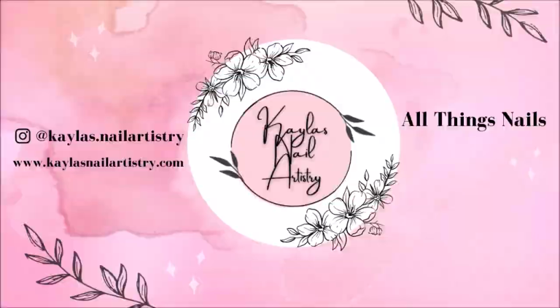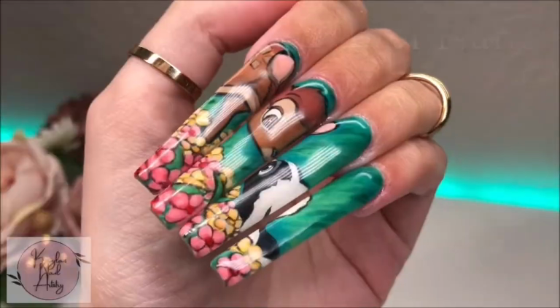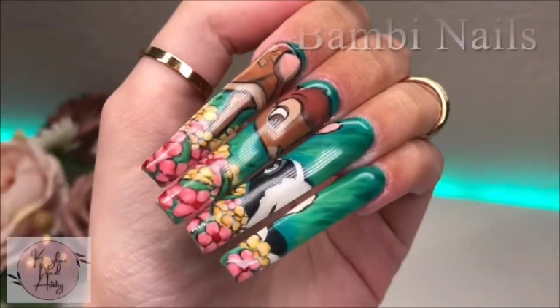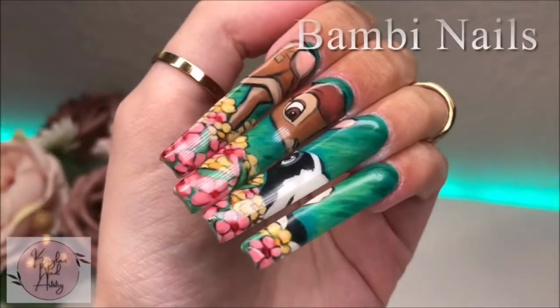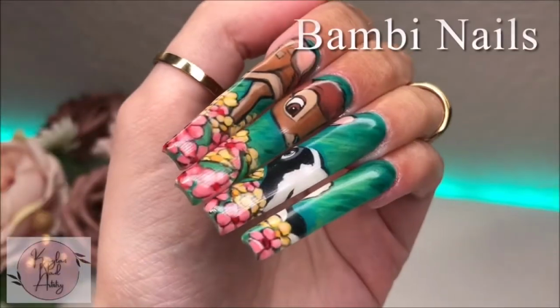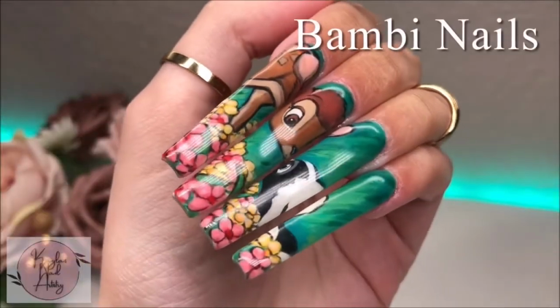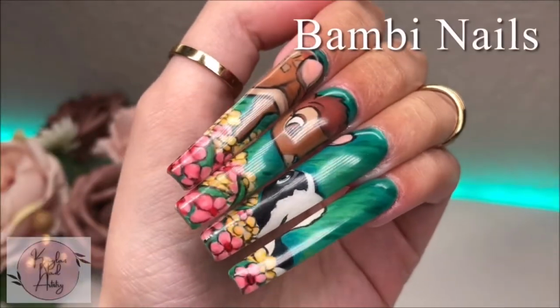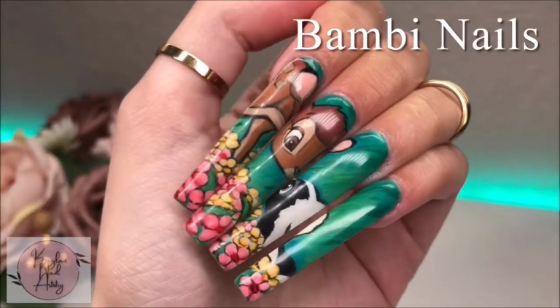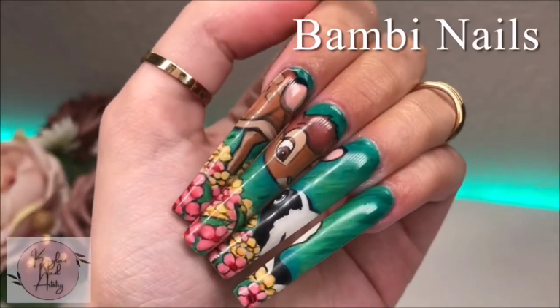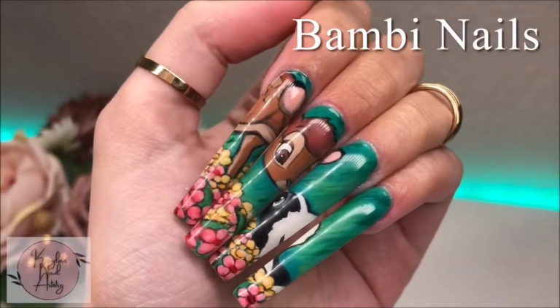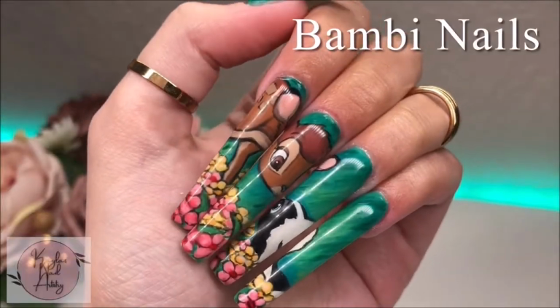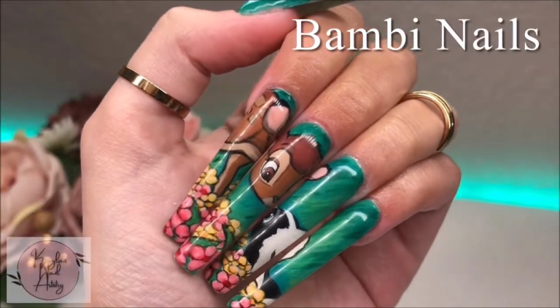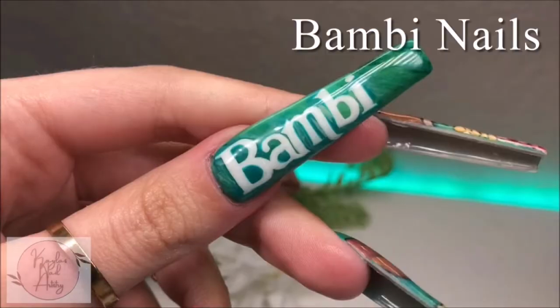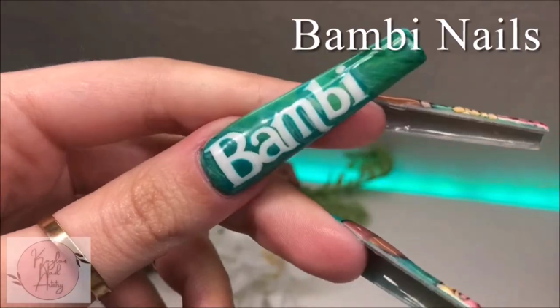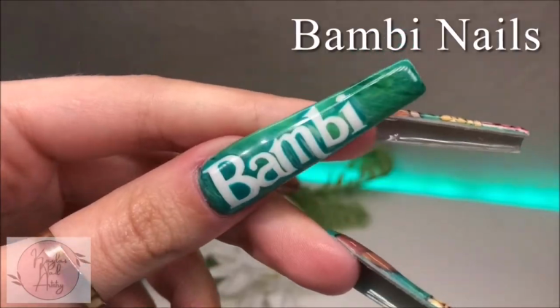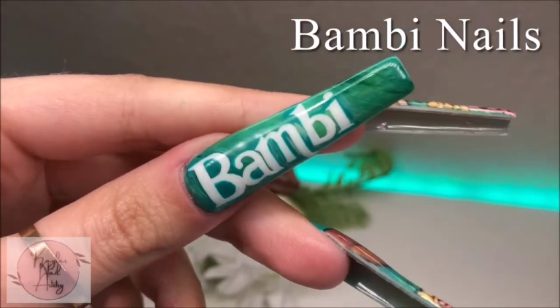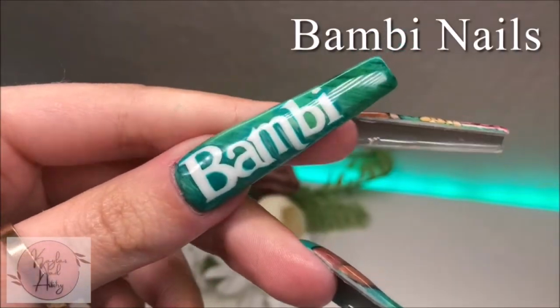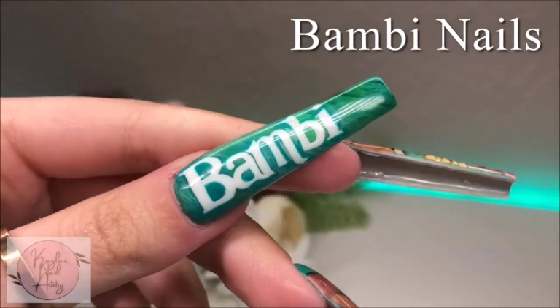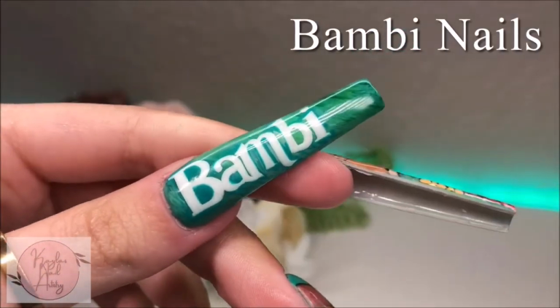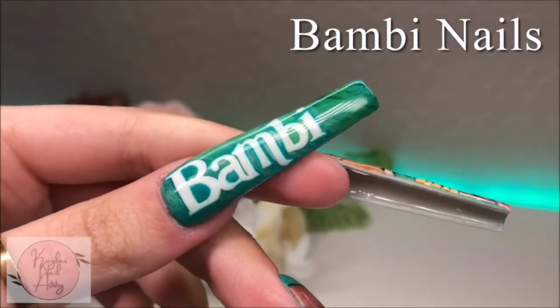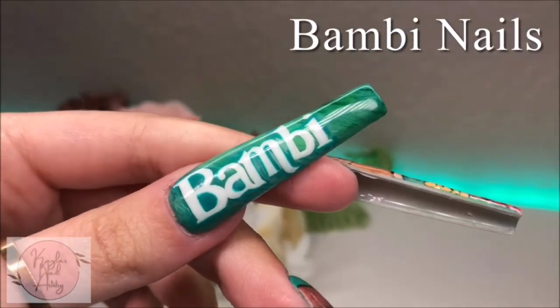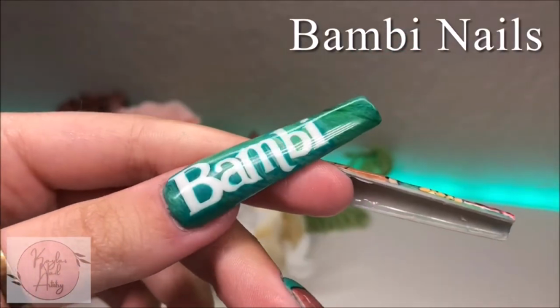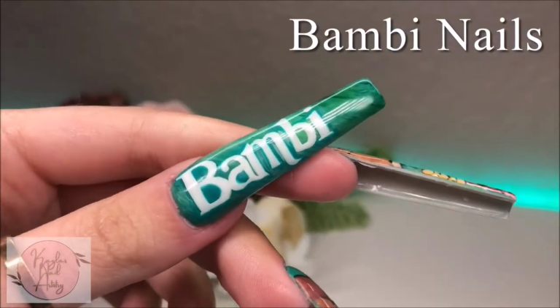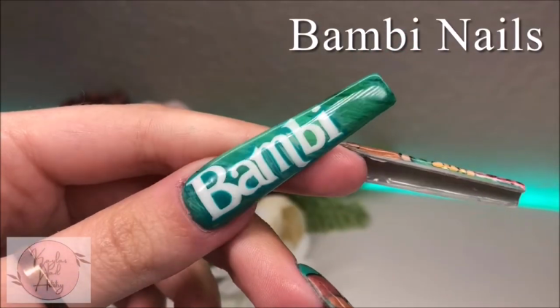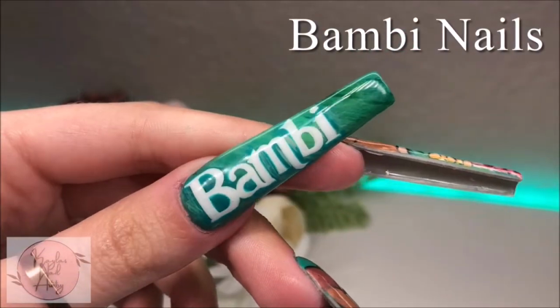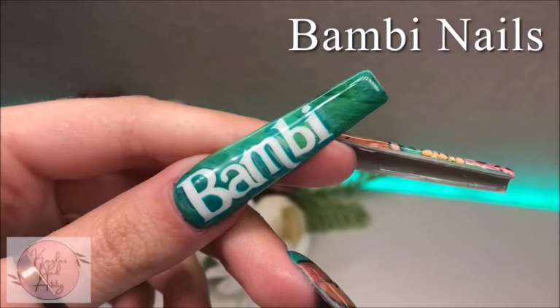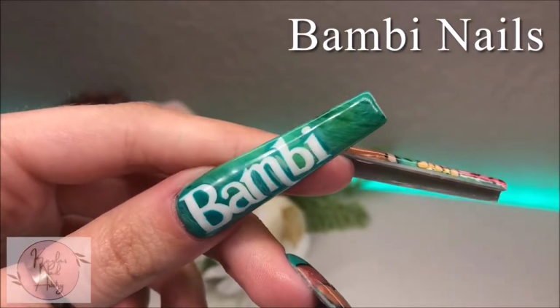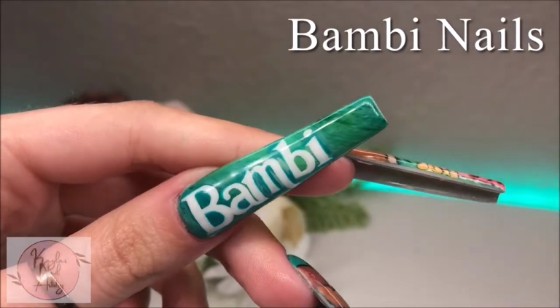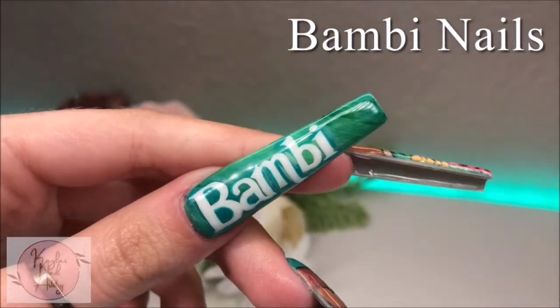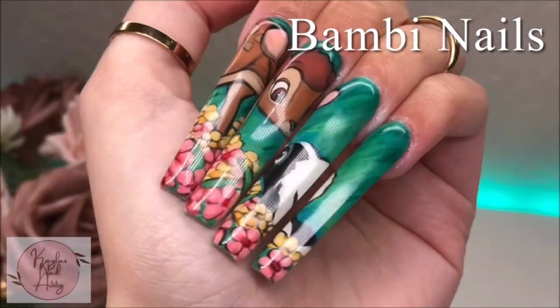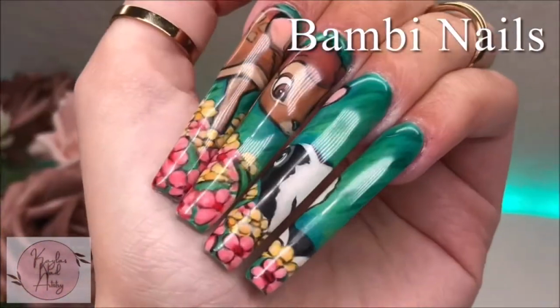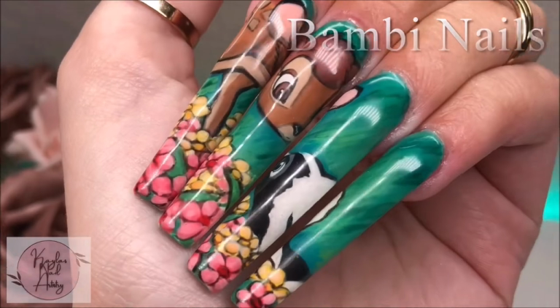Hi everyone! Welcome to my channel! In today's video, I'll be showing you how I did these Bambi nails.